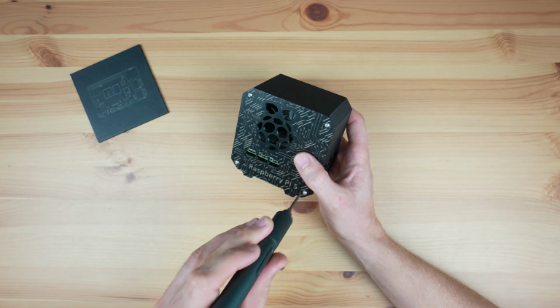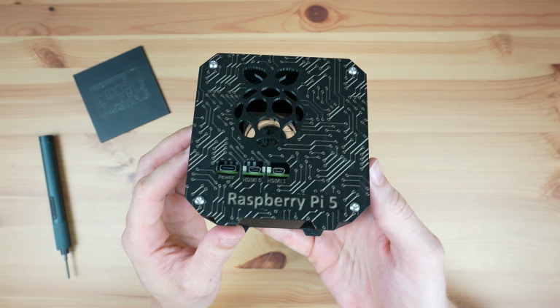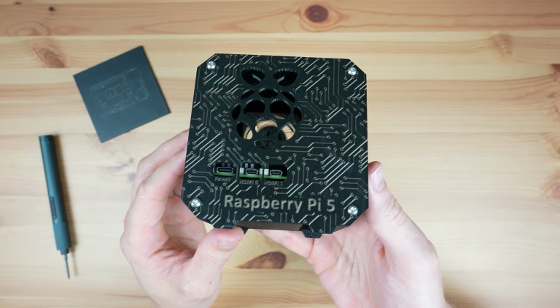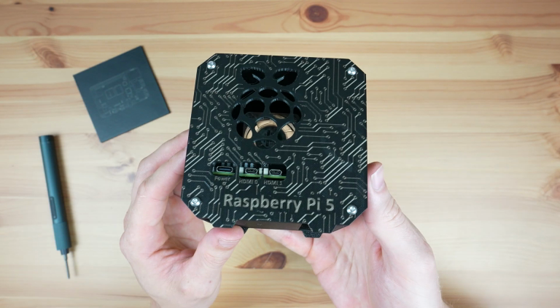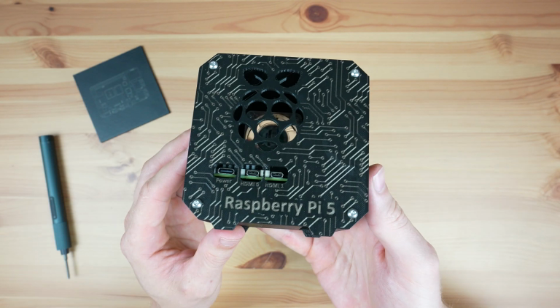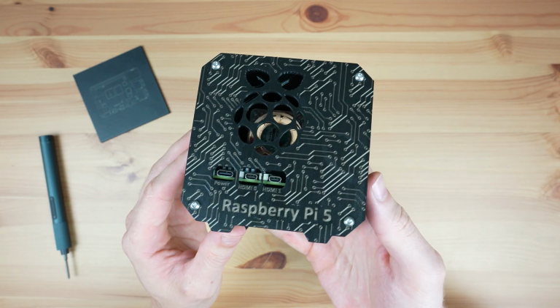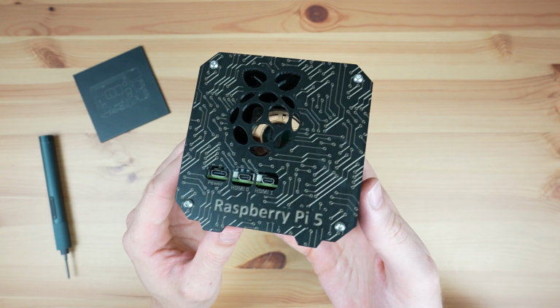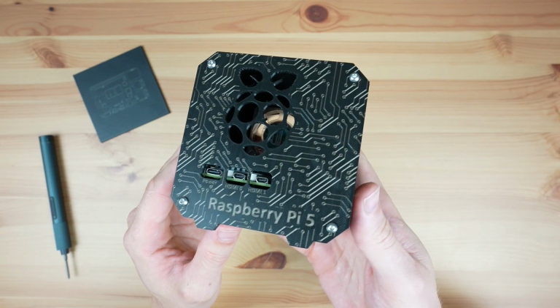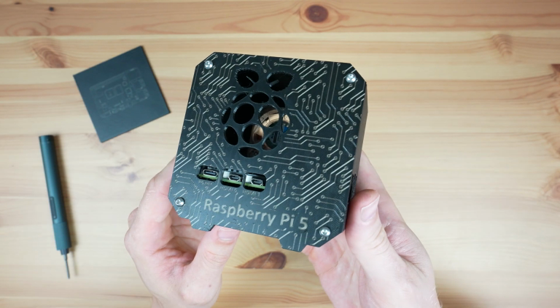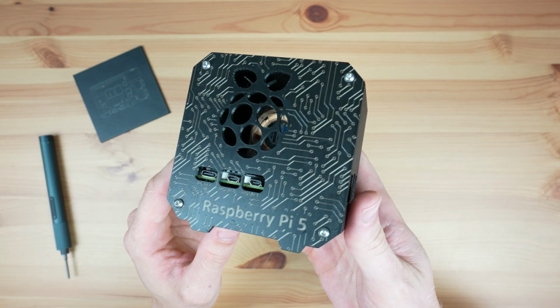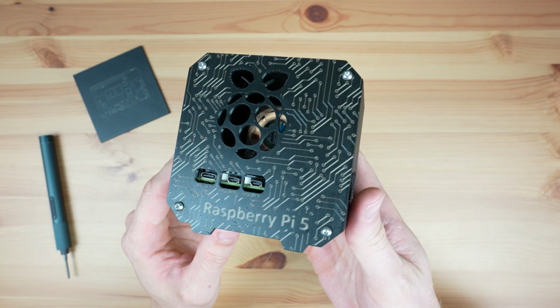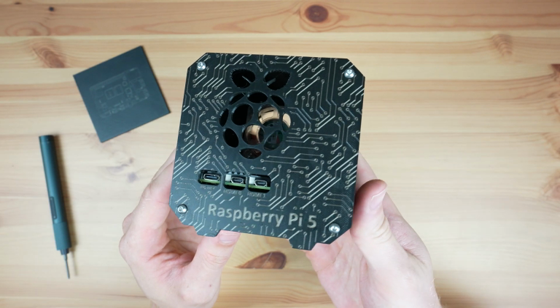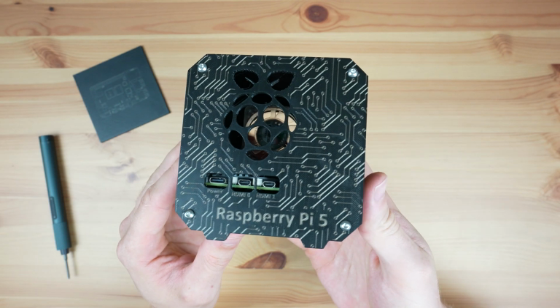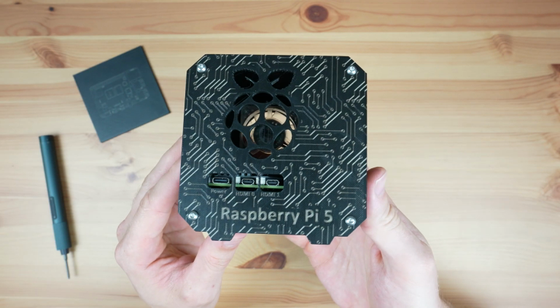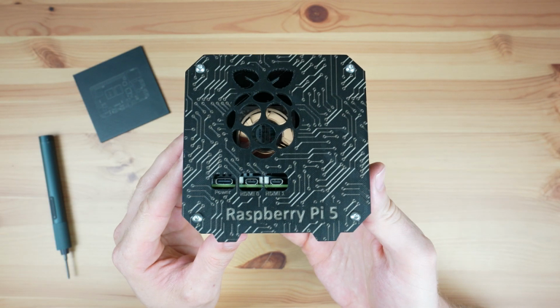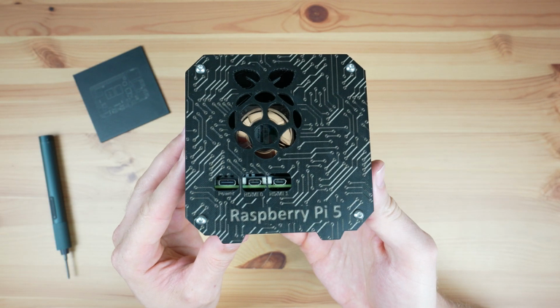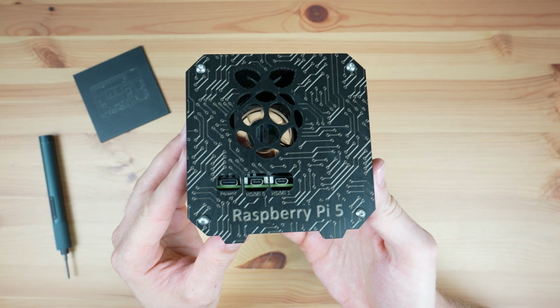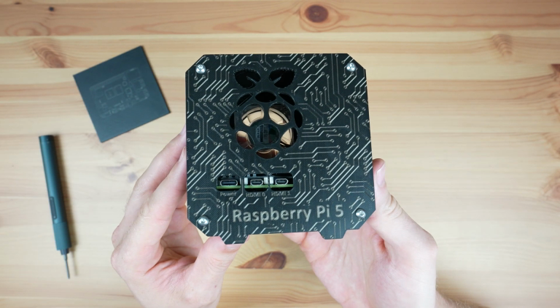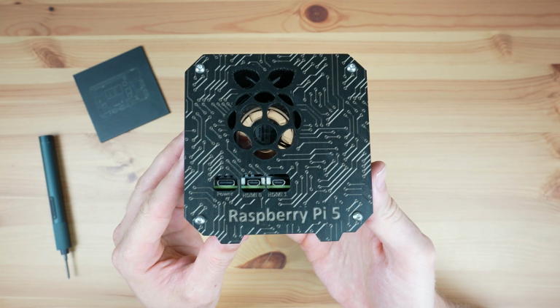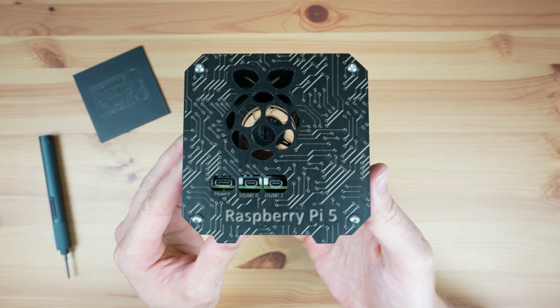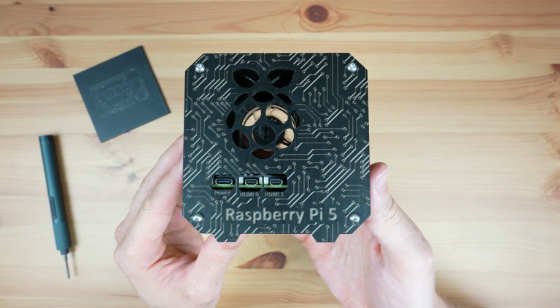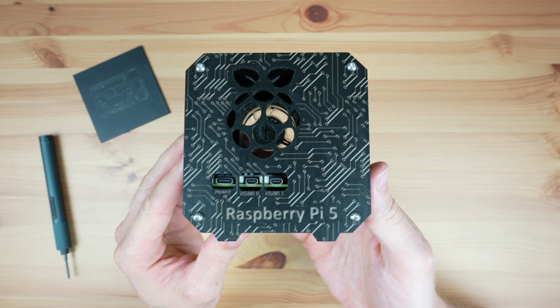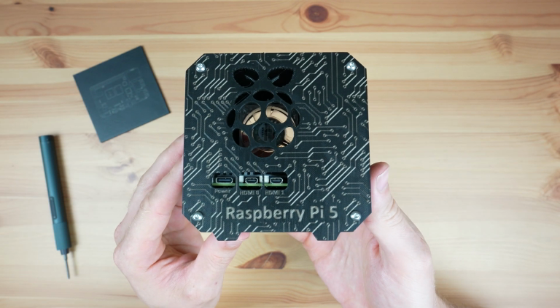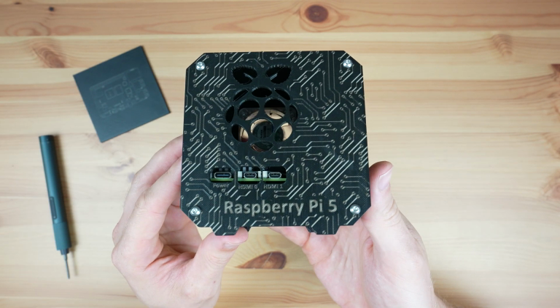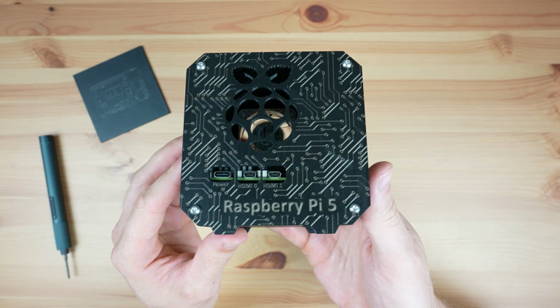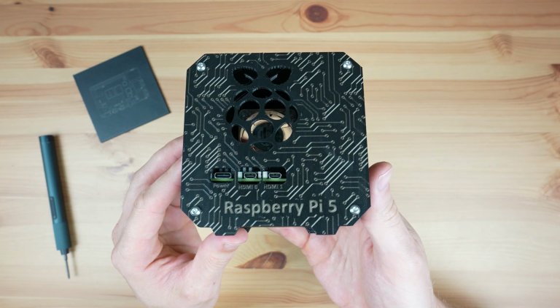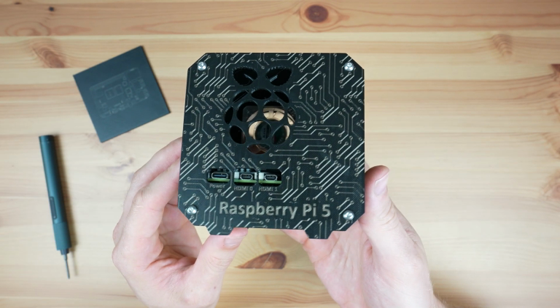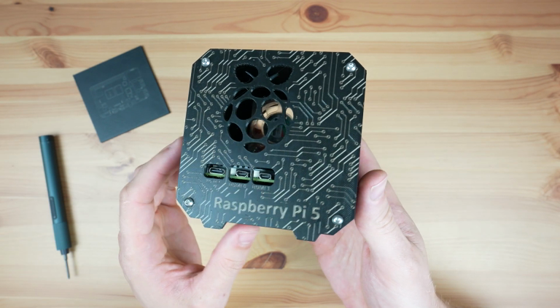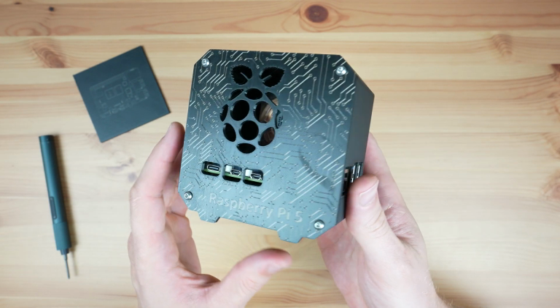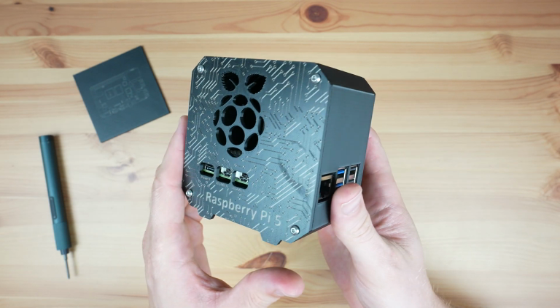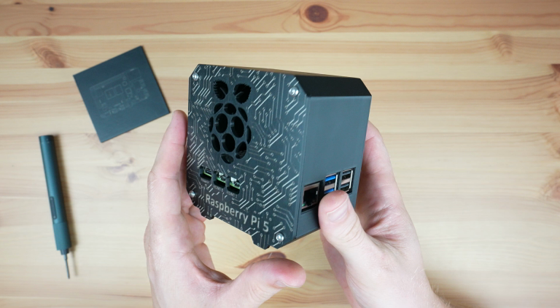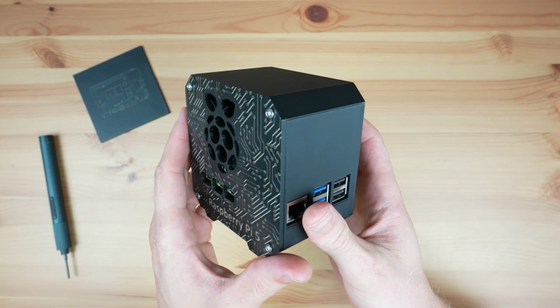I really like how much character can be added to plain surfaces by being able to mark 3D printed parts.